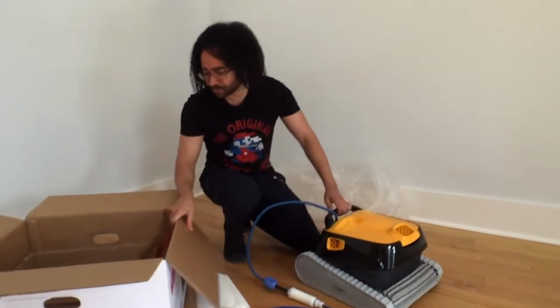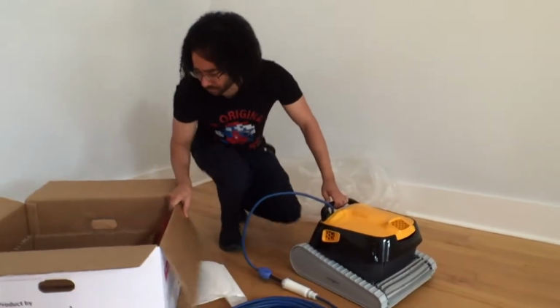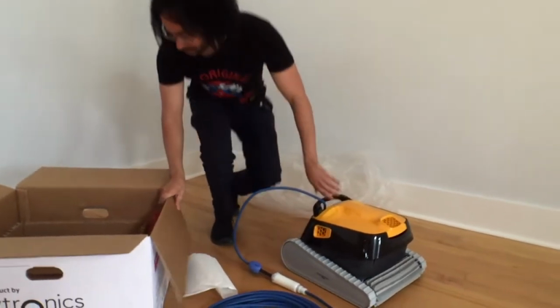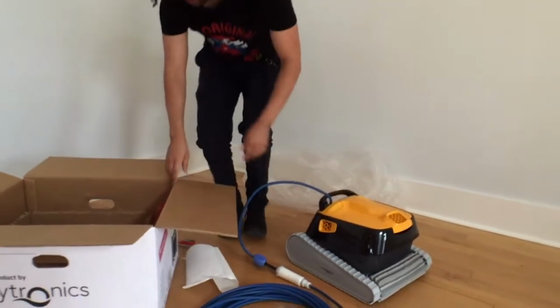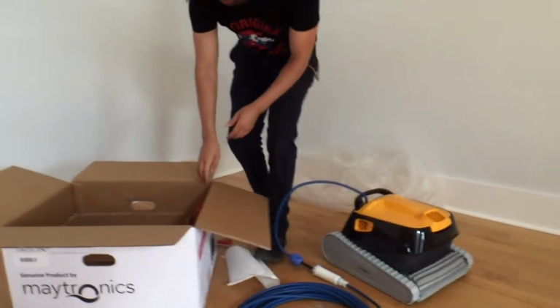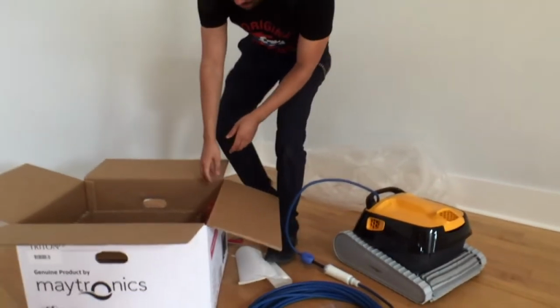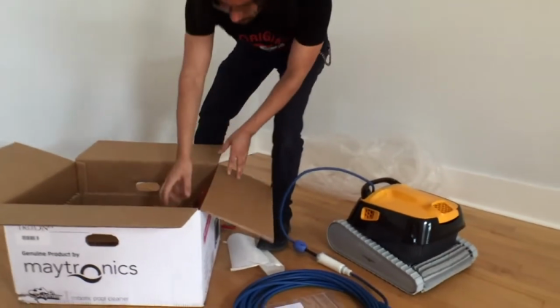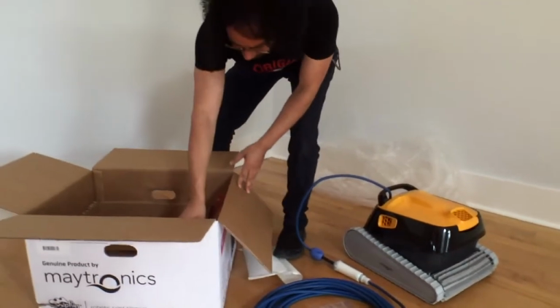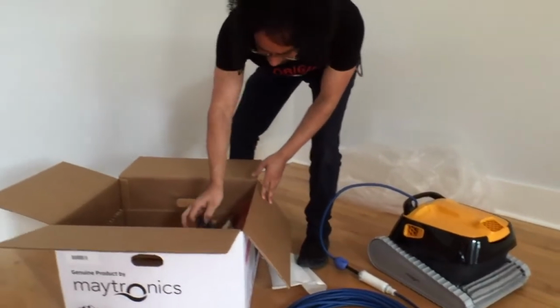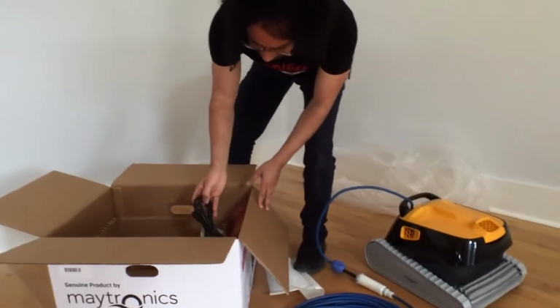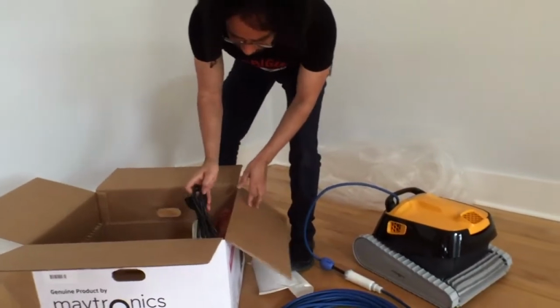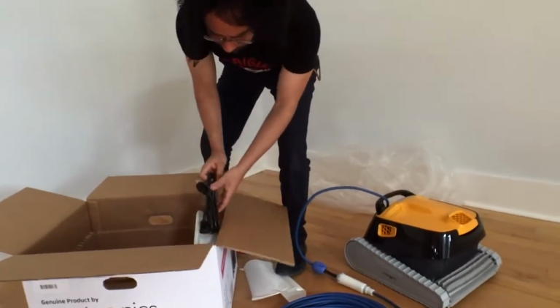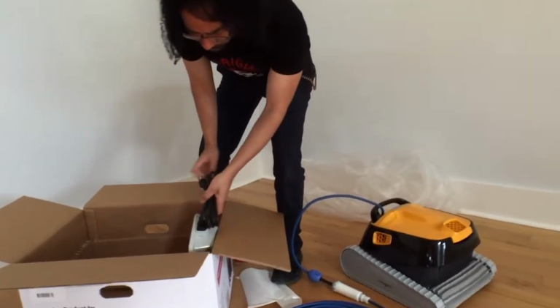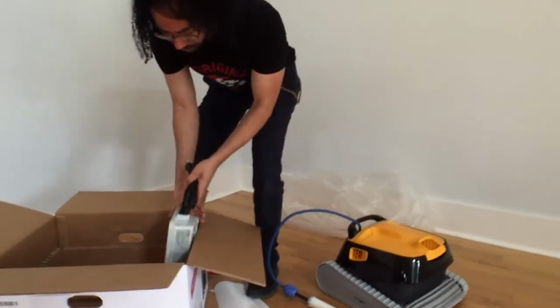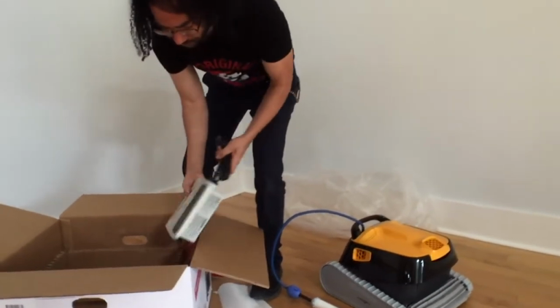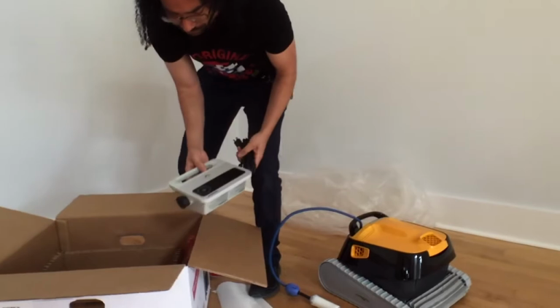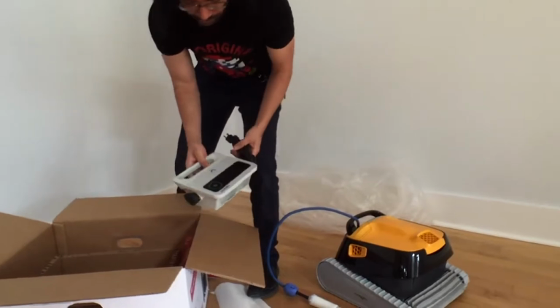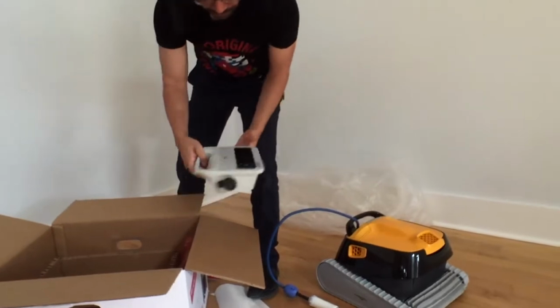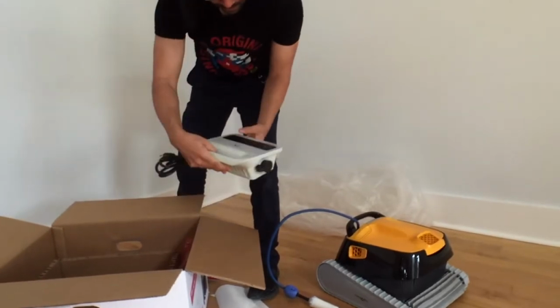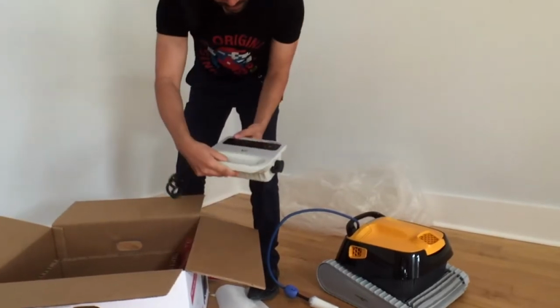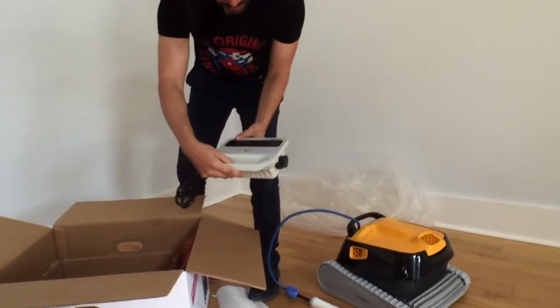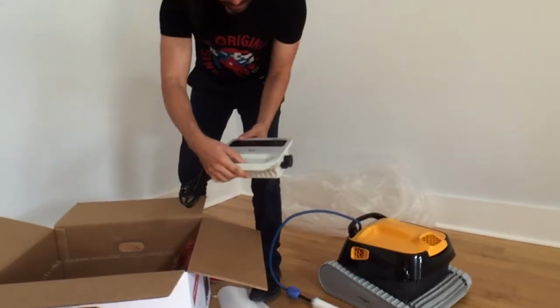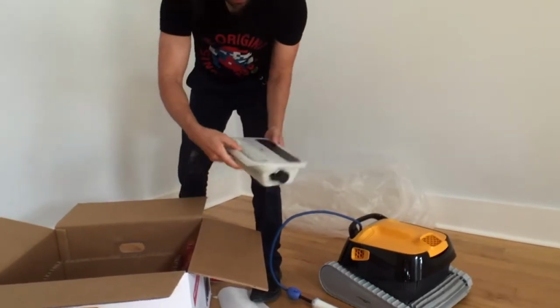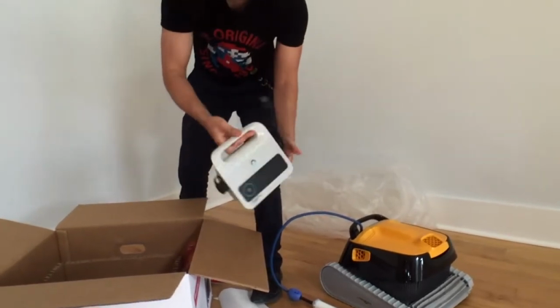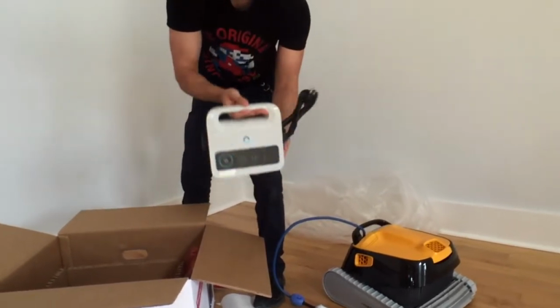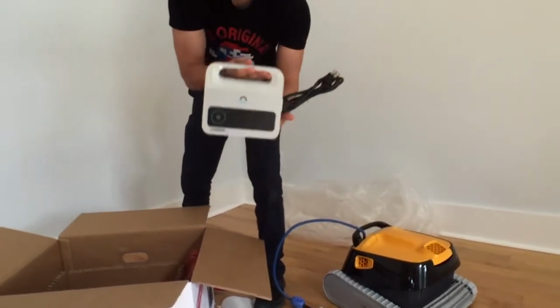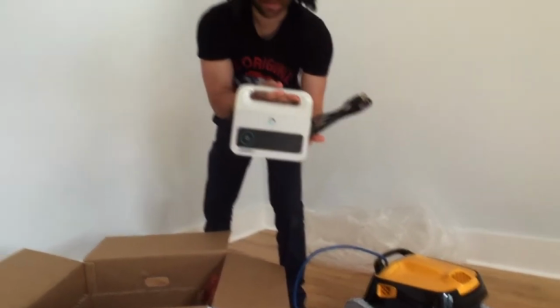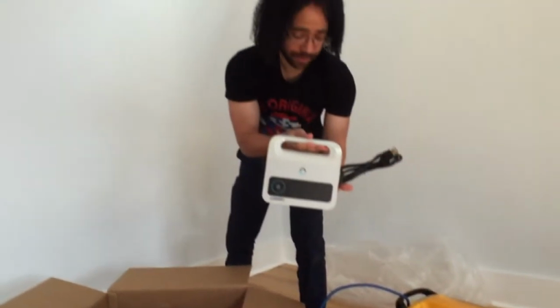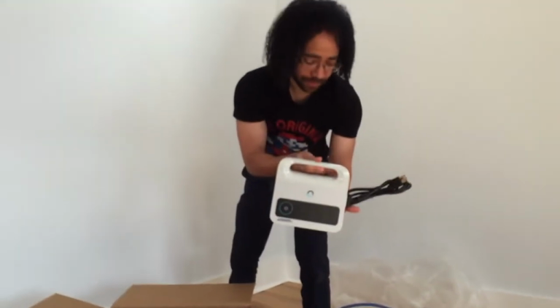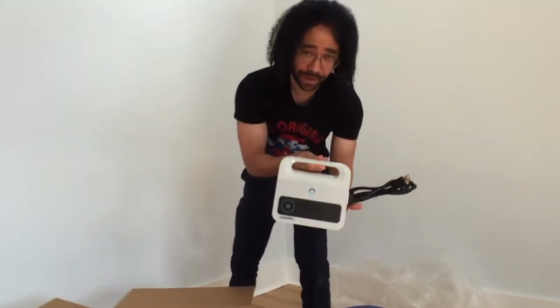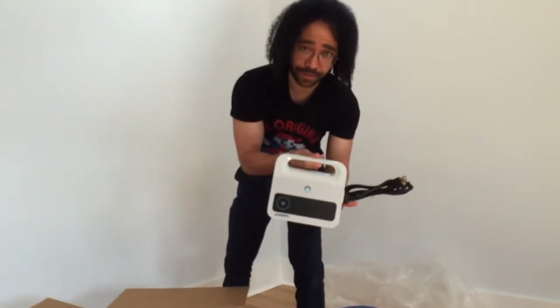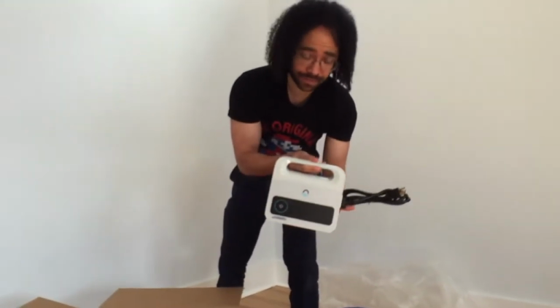What else is in the box? Another power system.